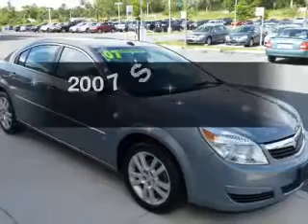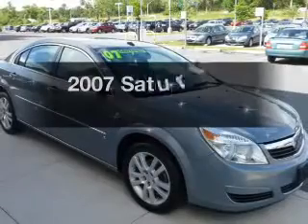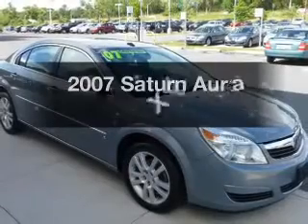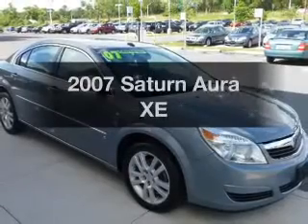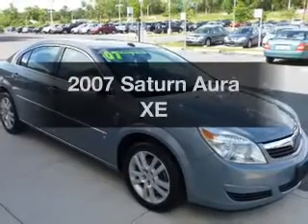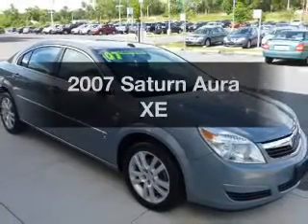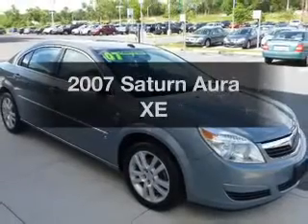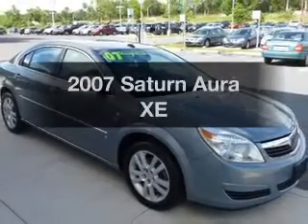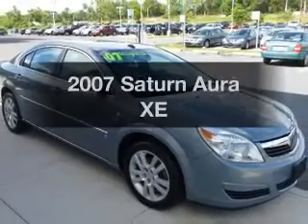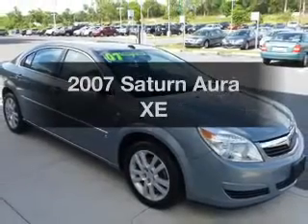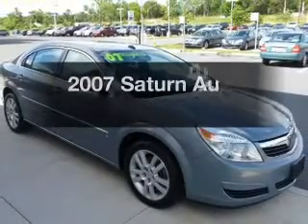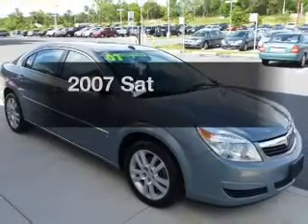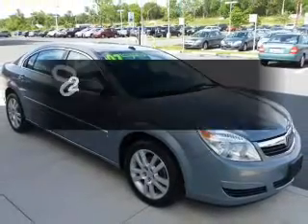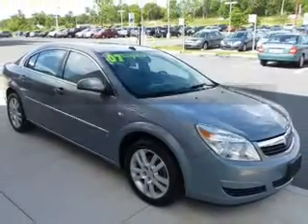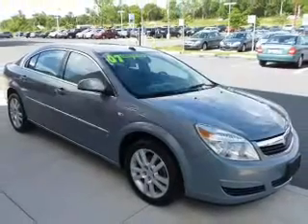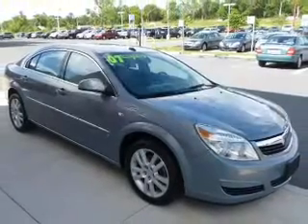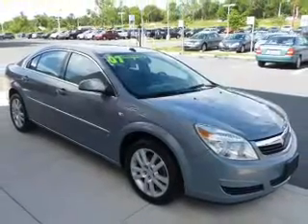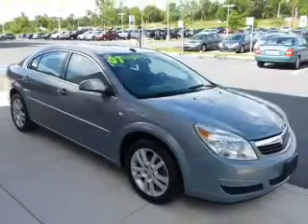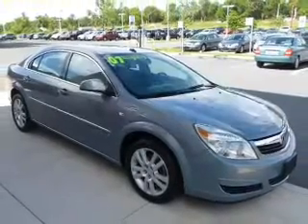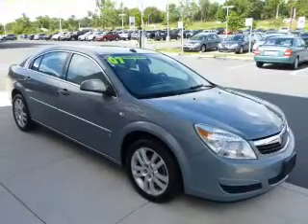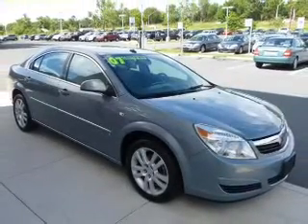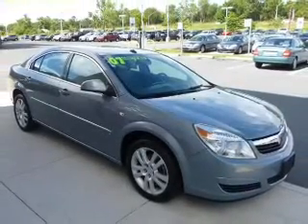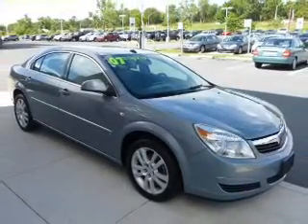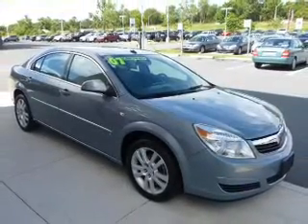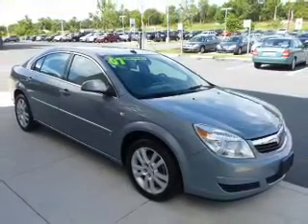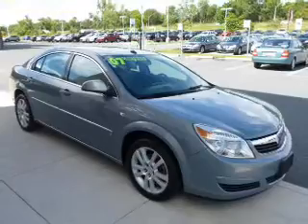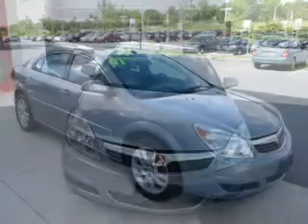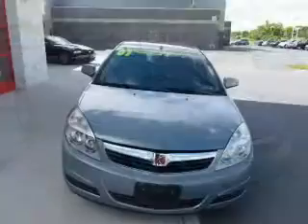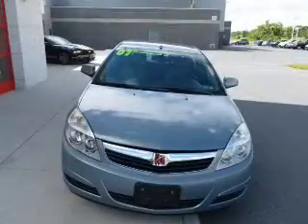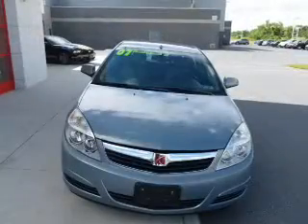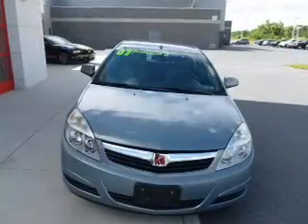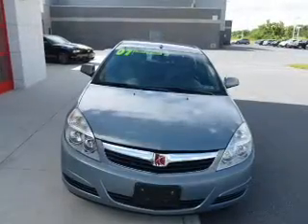Introducing the 2007 Saturn Aura. If you're looking for a first-rate auto, this one could be yours today.